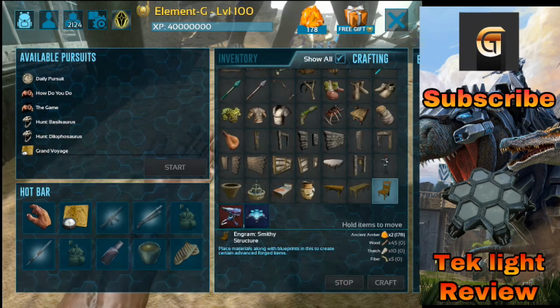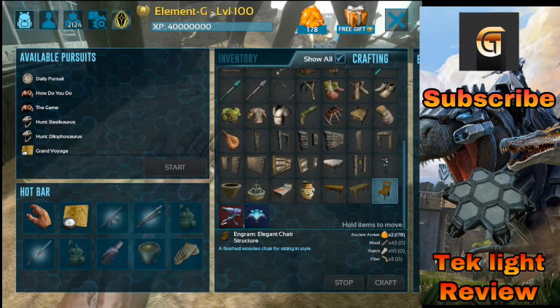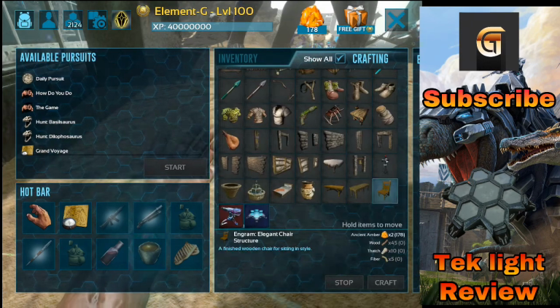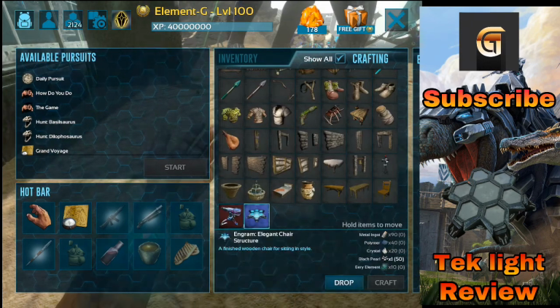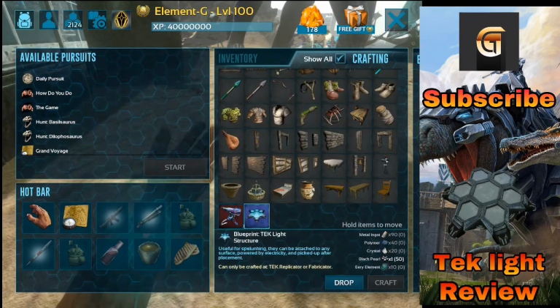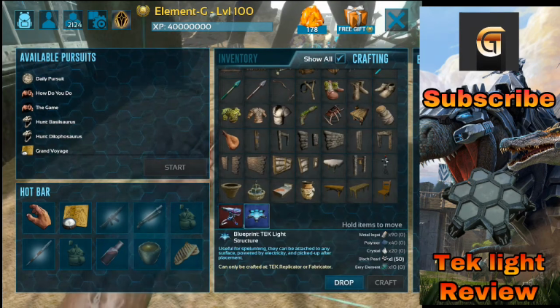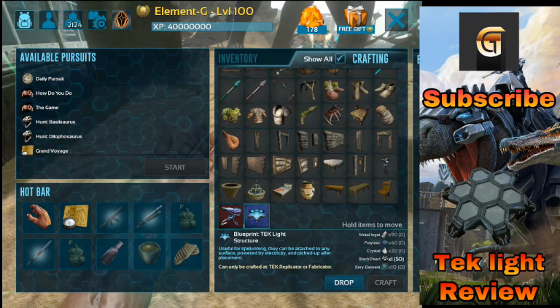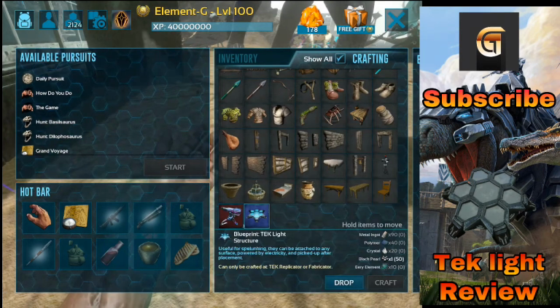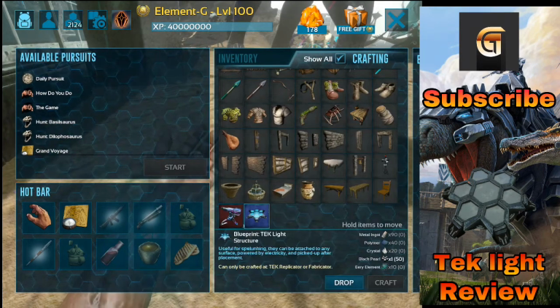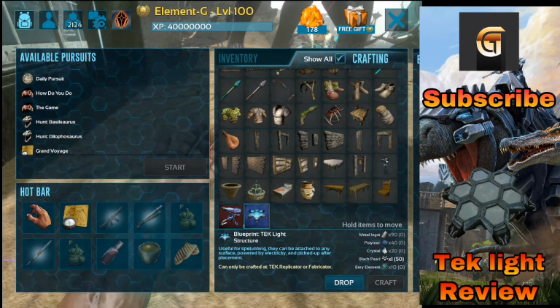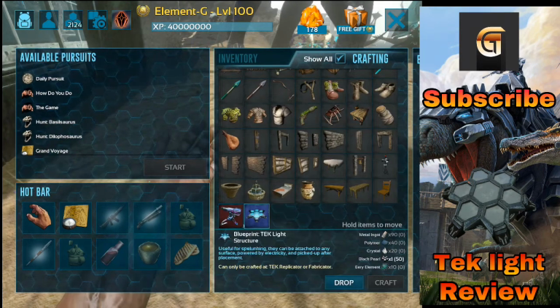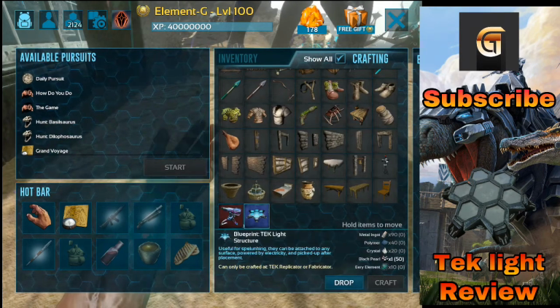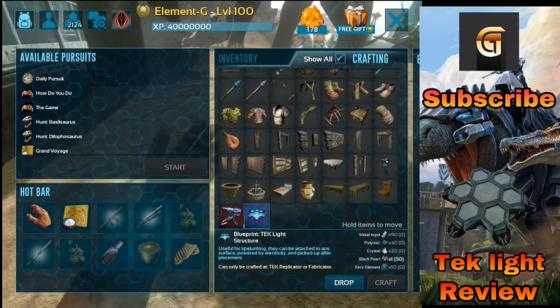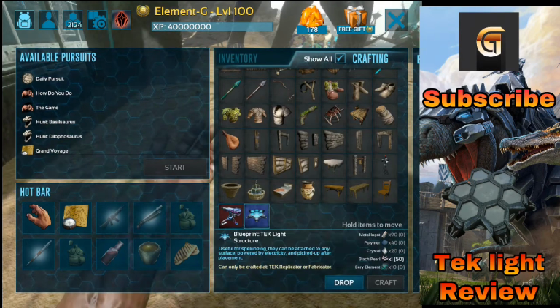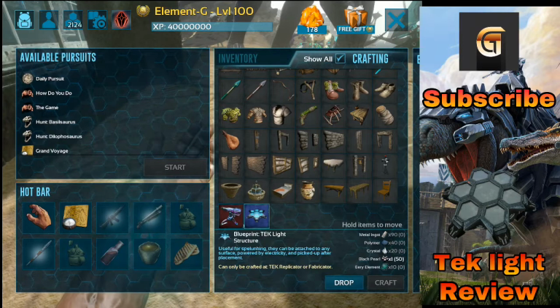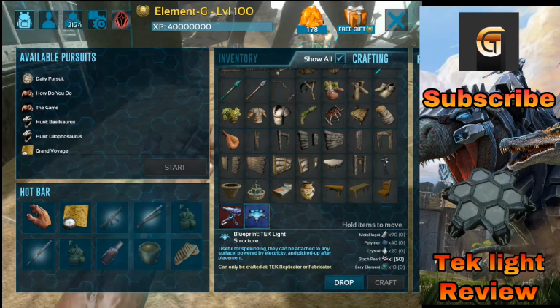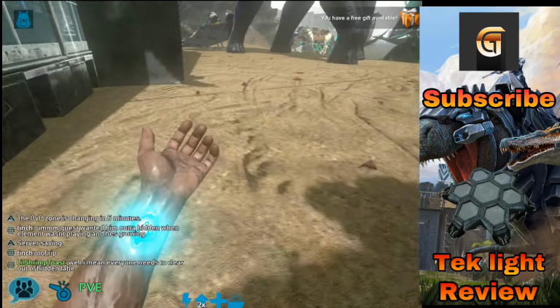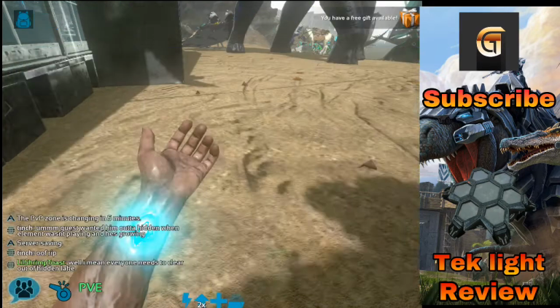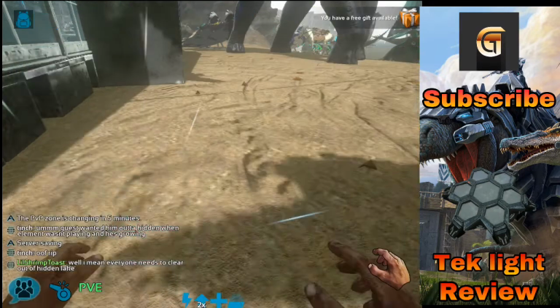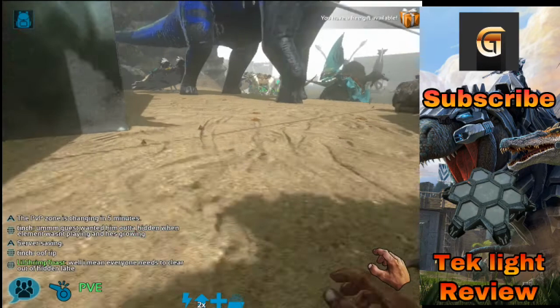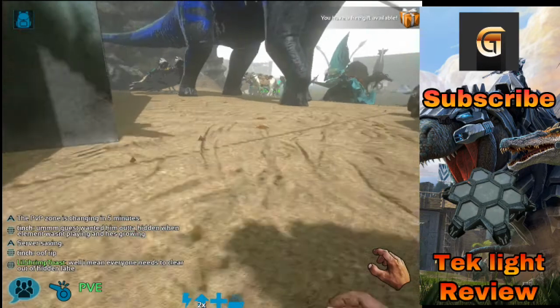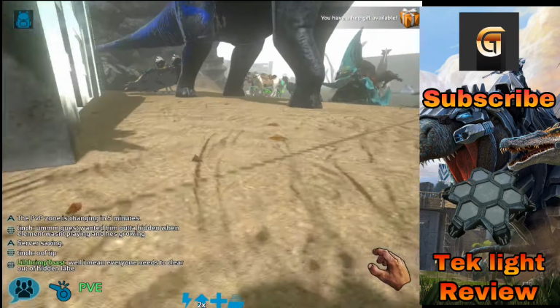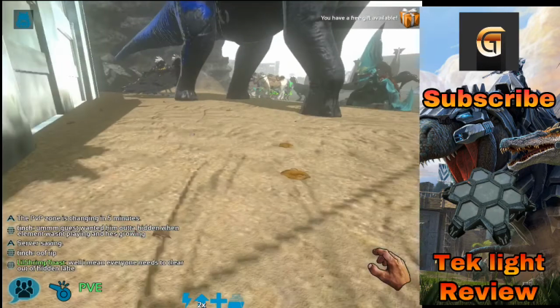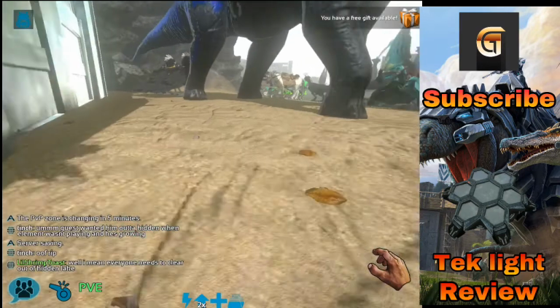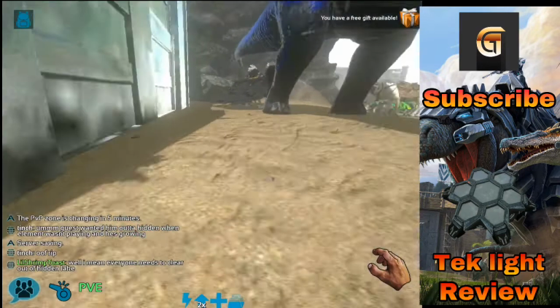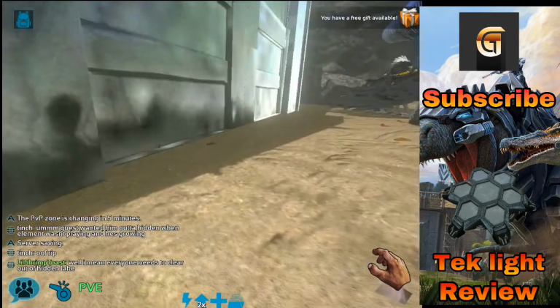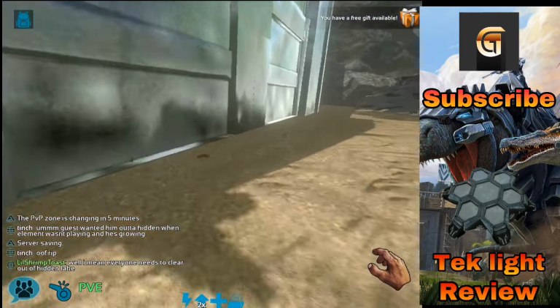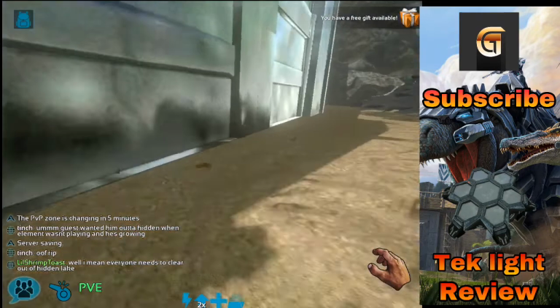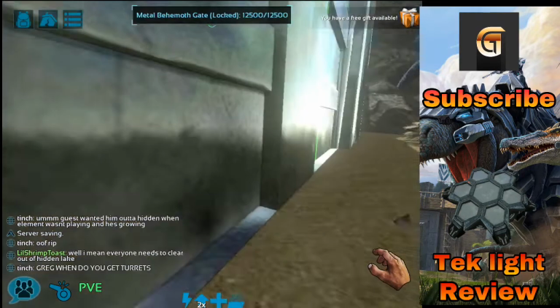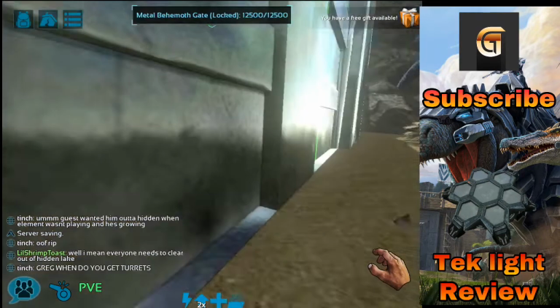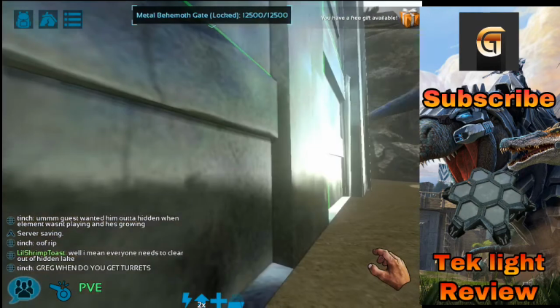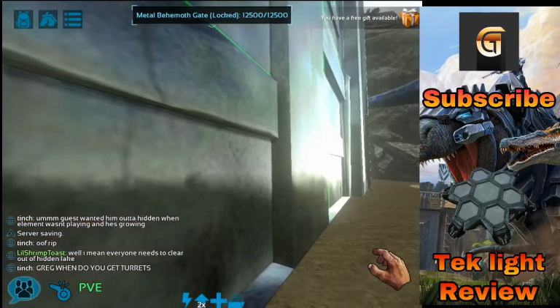The blueprint is right here — we'll be needing 10 element. So I'm just gonna go get some element.